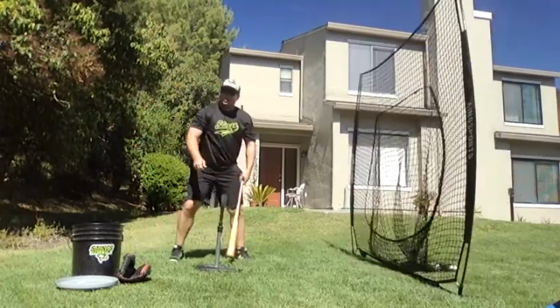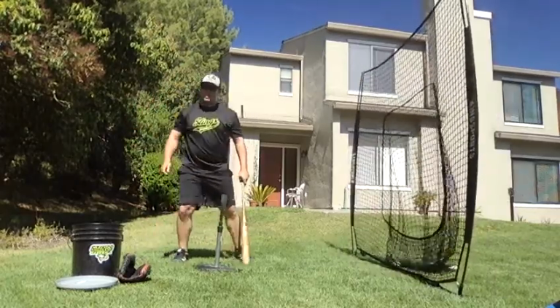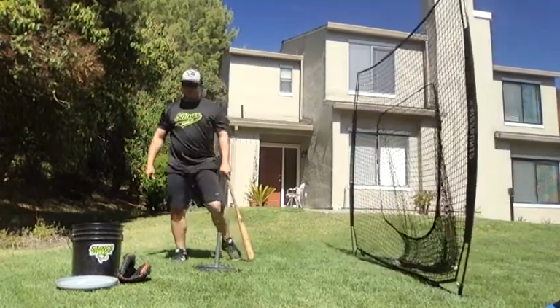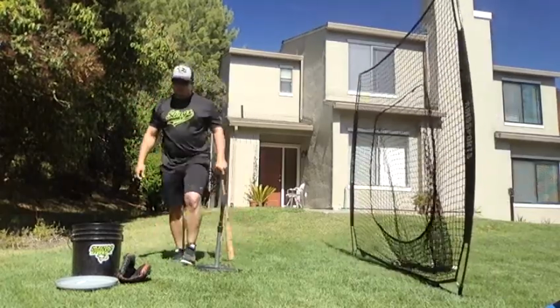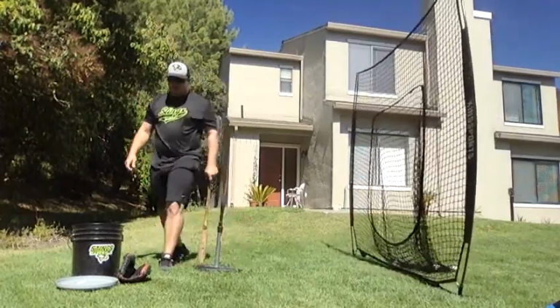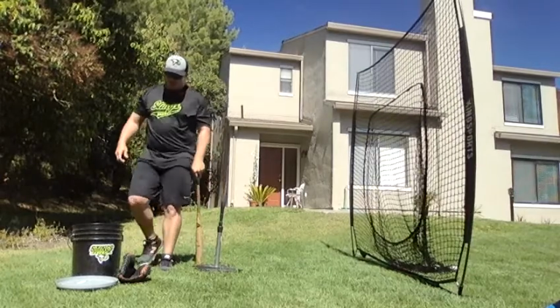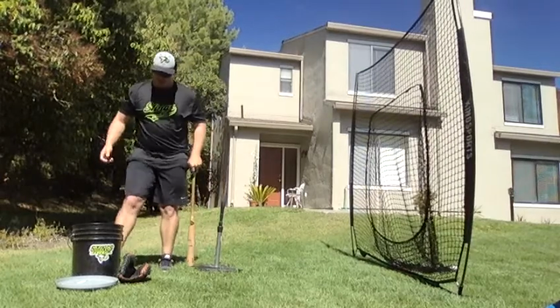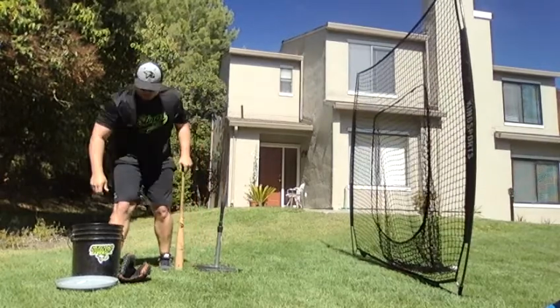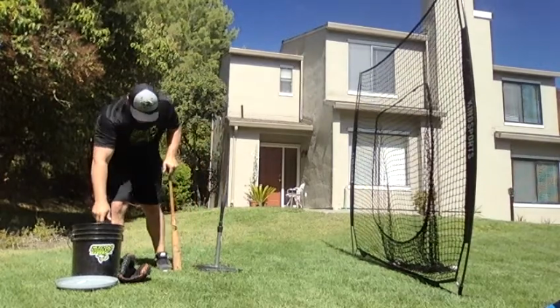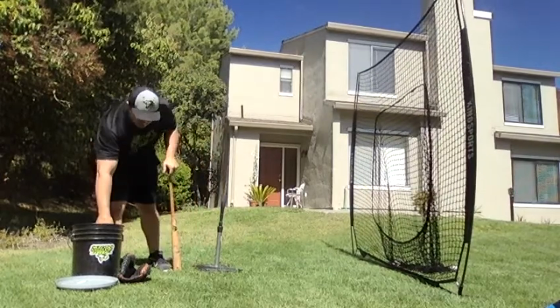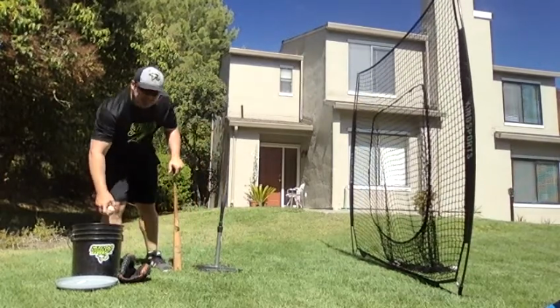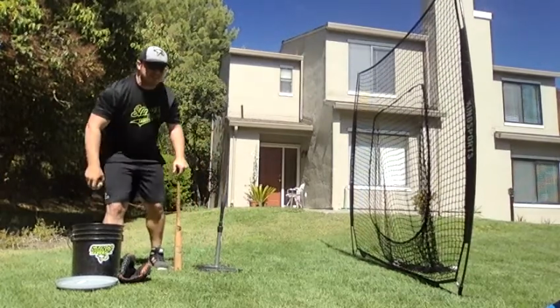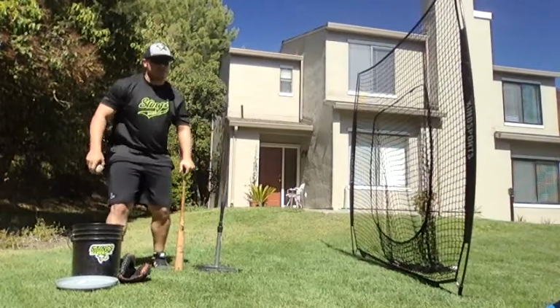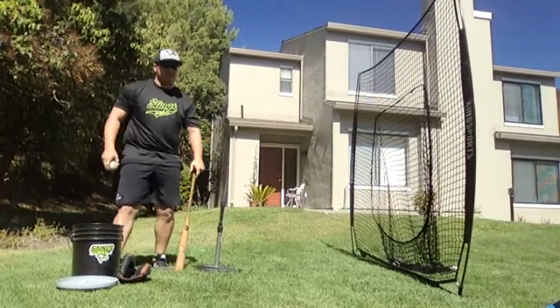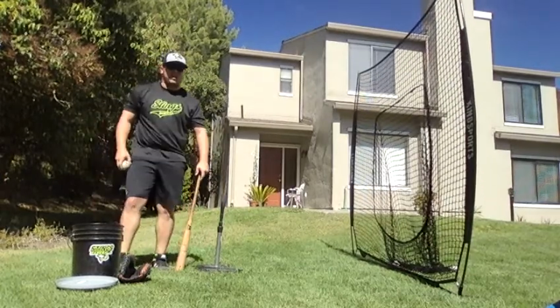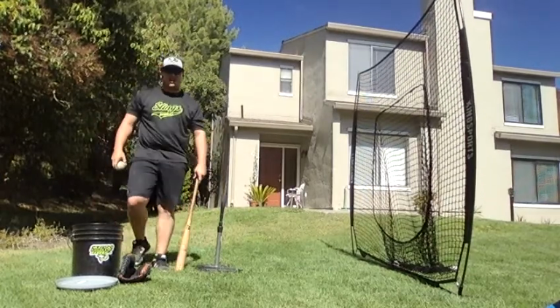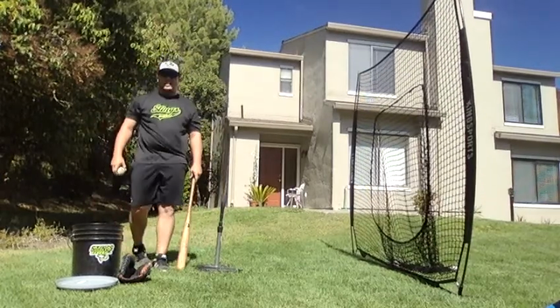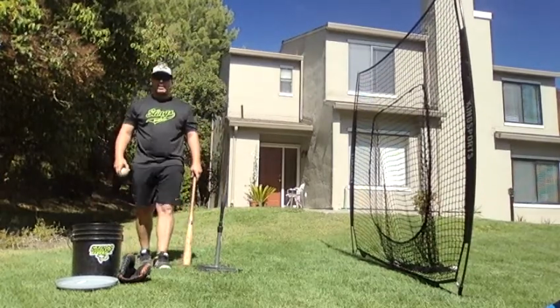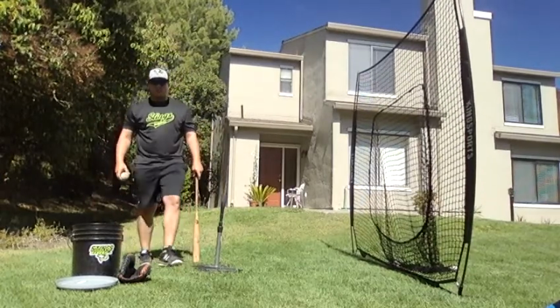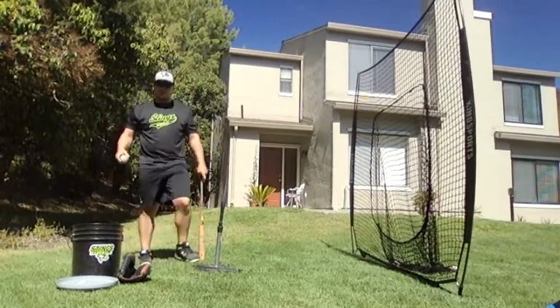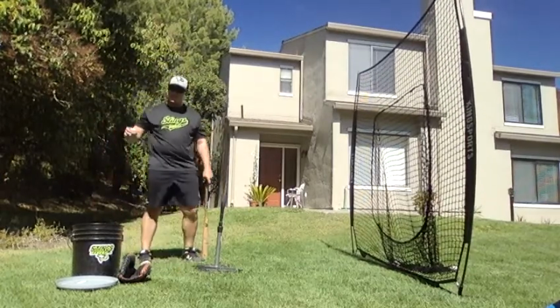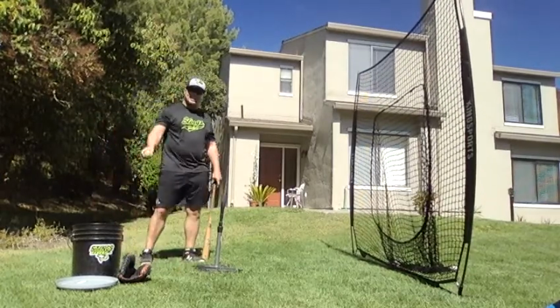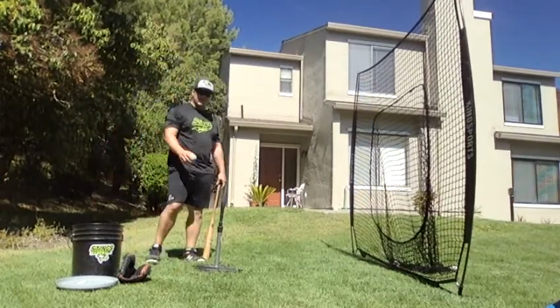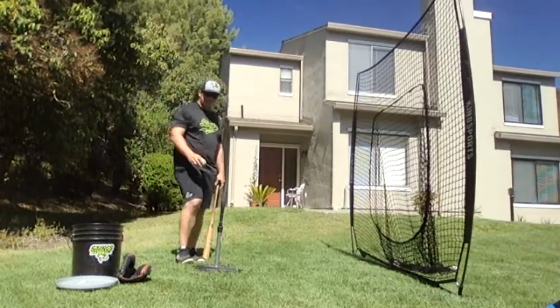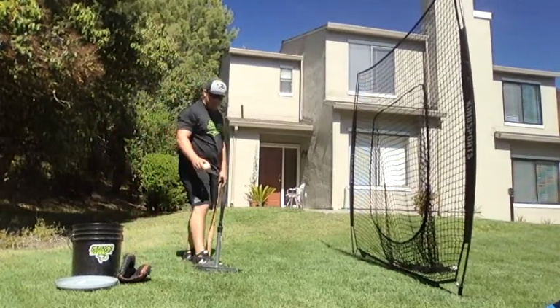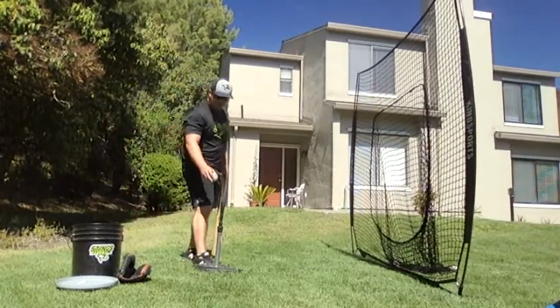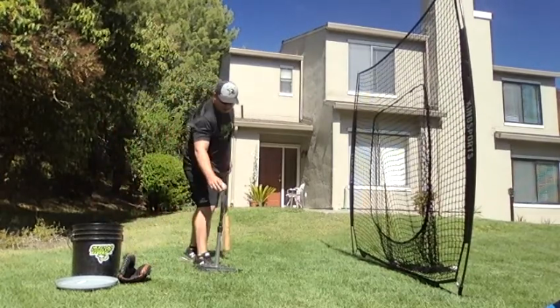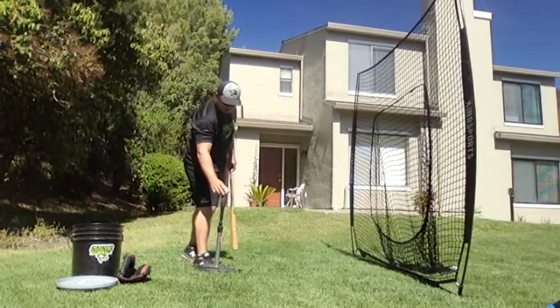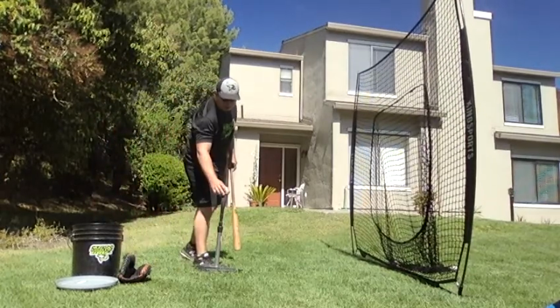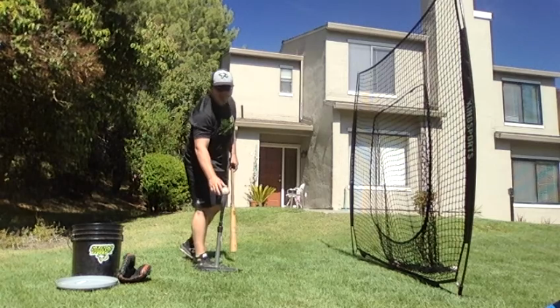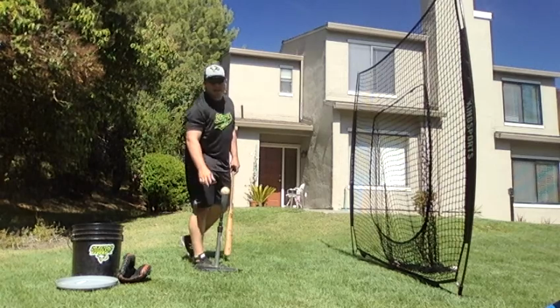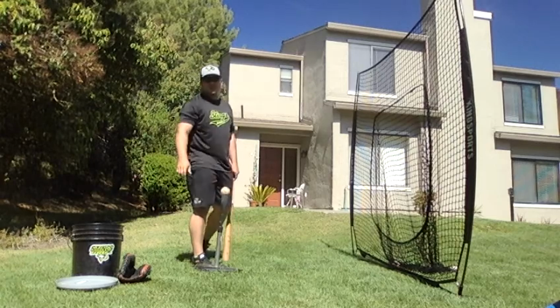Some of you guys, when you do this drill, you'll notice you're gonna hit some balls pretty hard, and they're gonna carry because when you get down and through it, you're gonna create a lot of backspin.